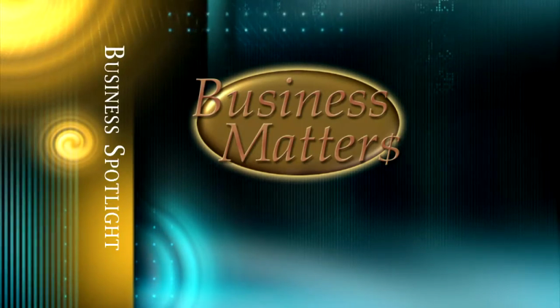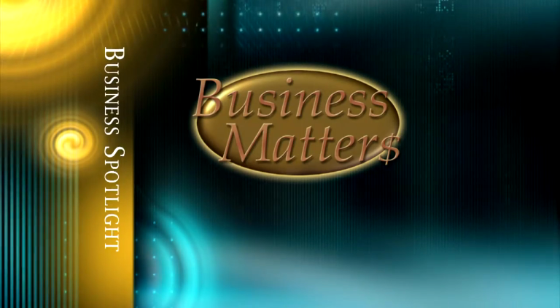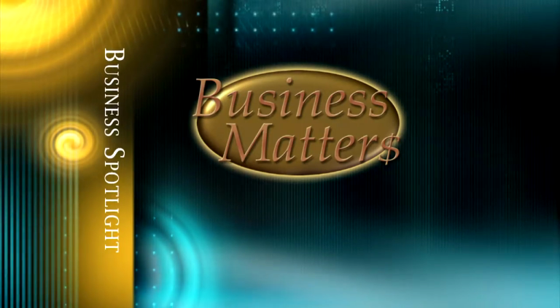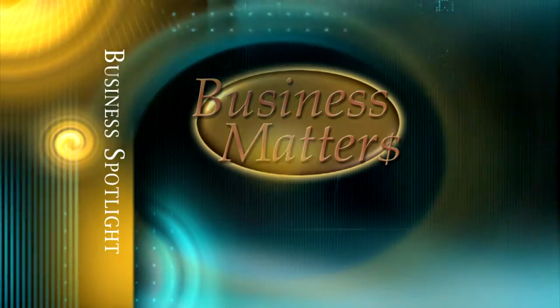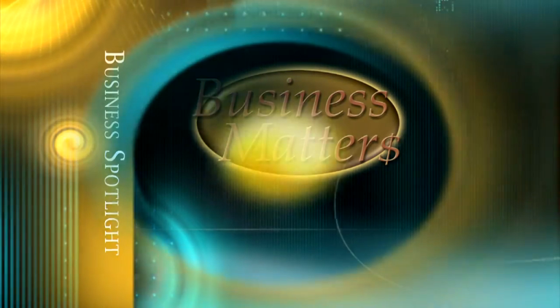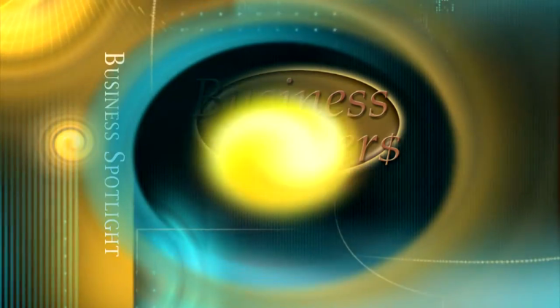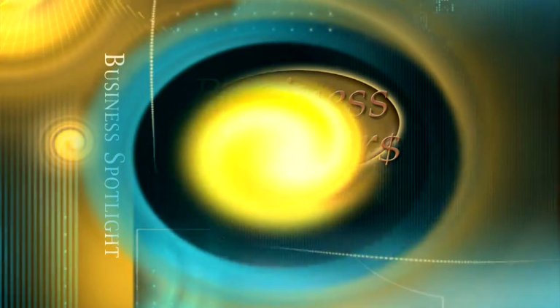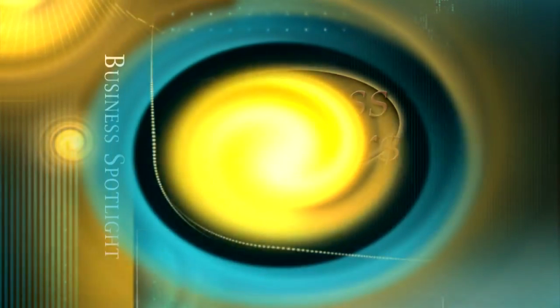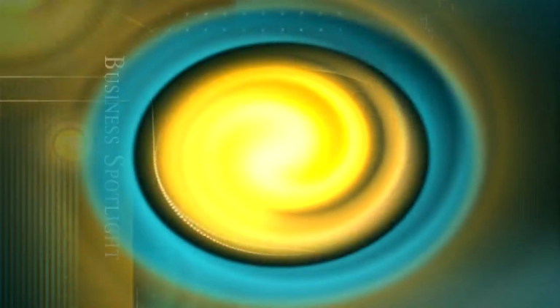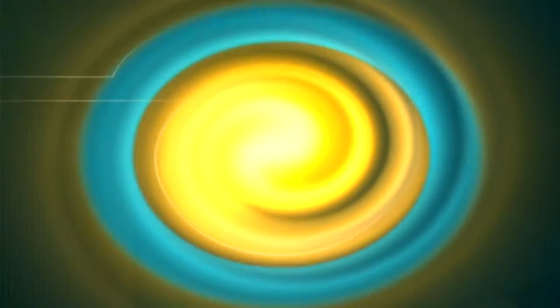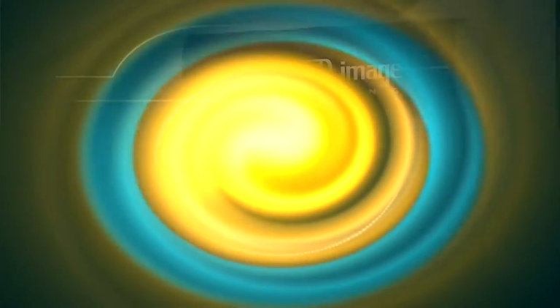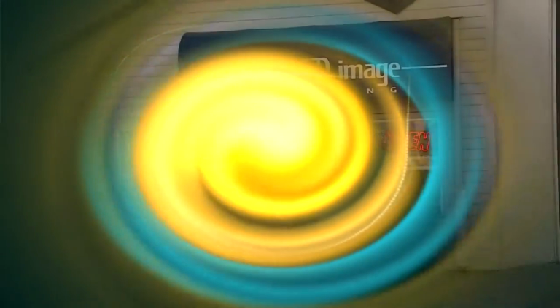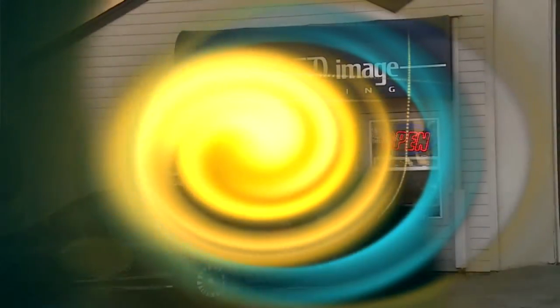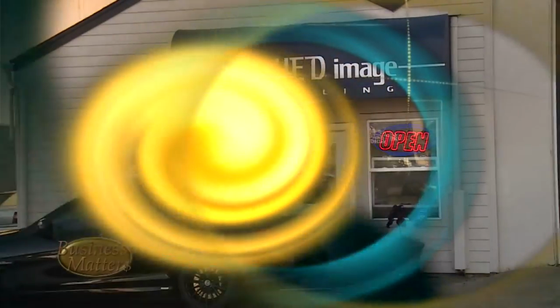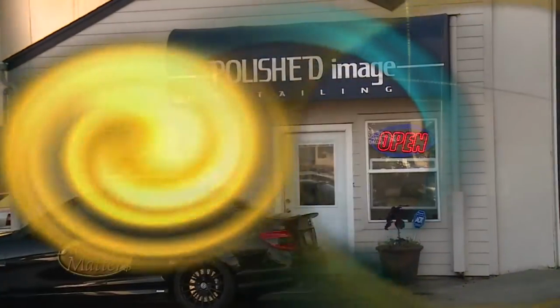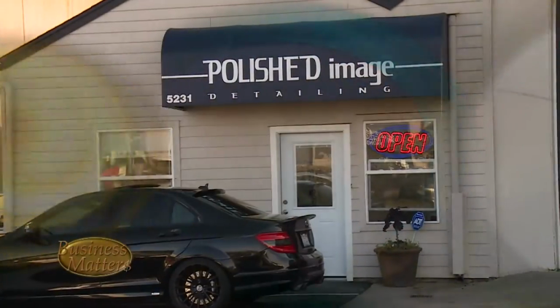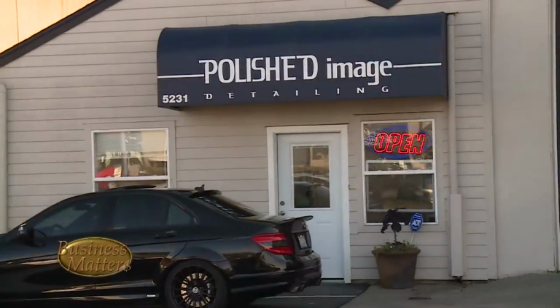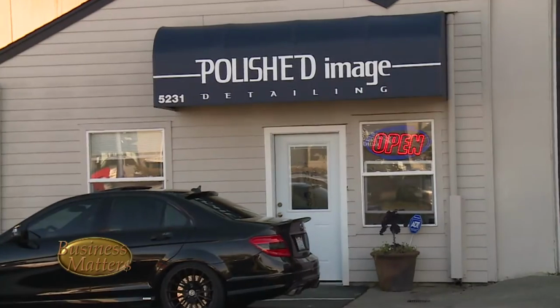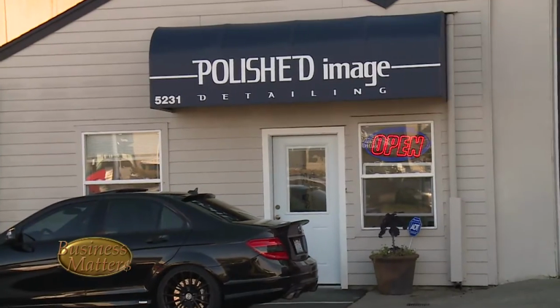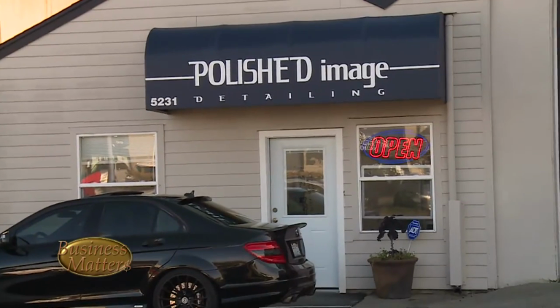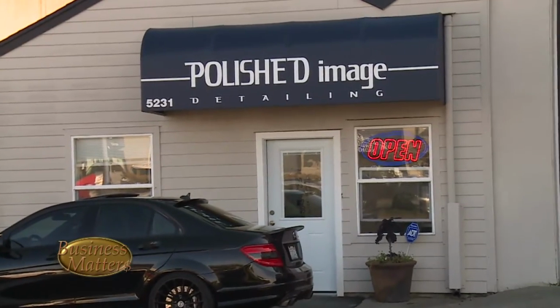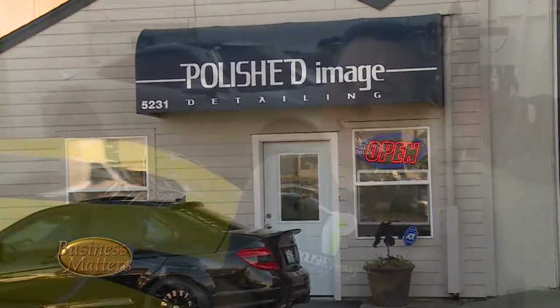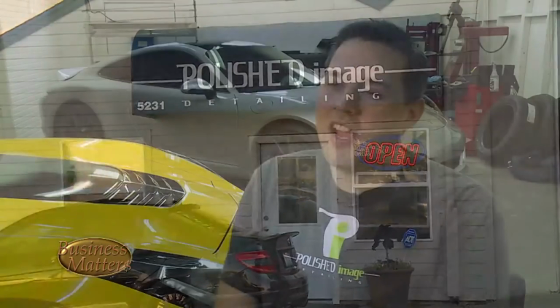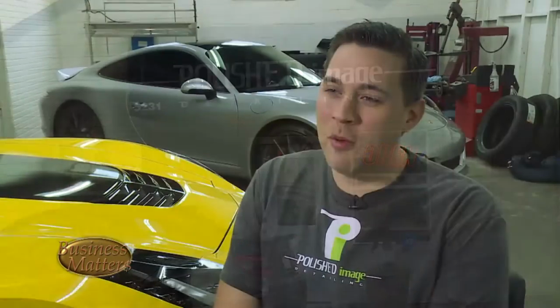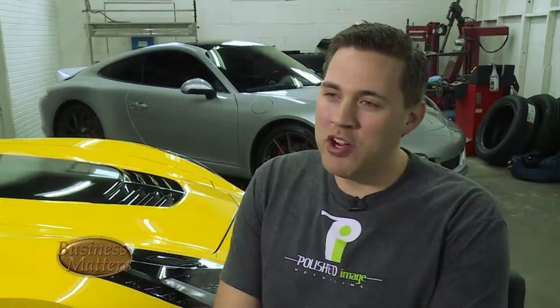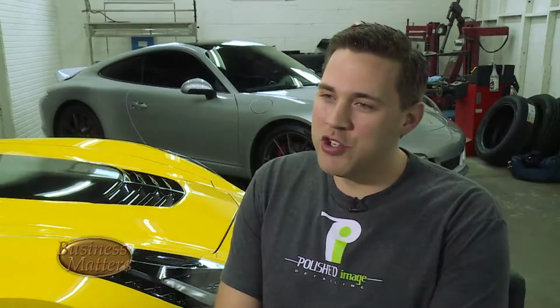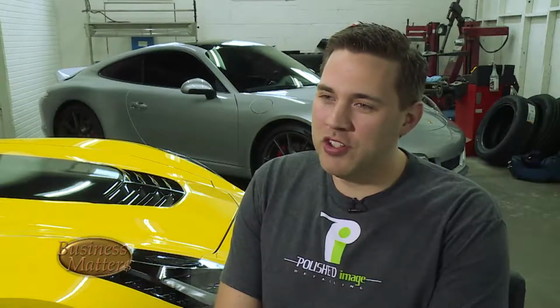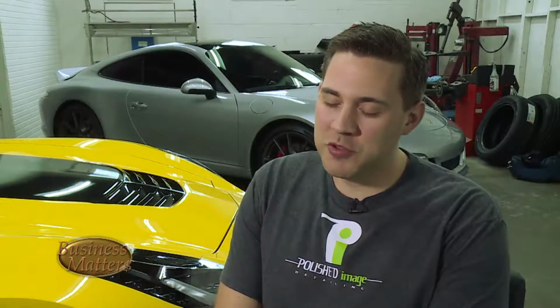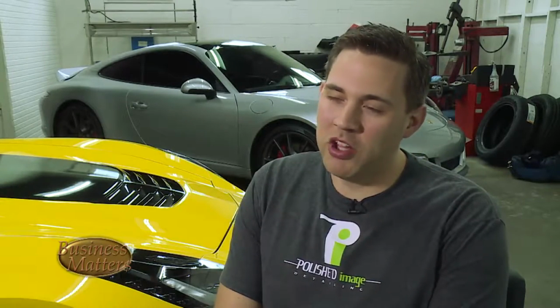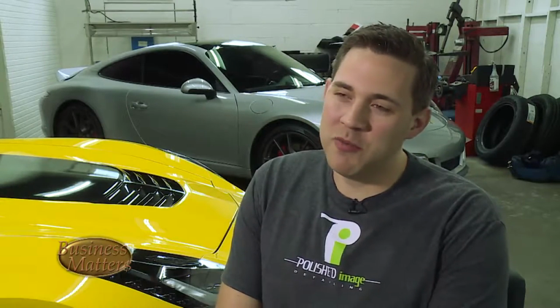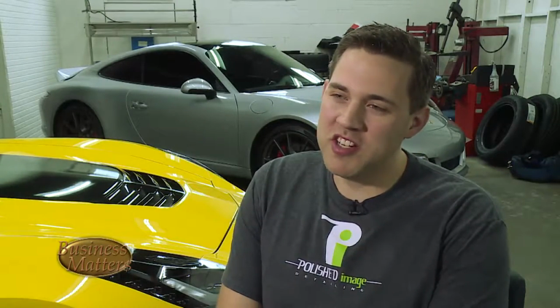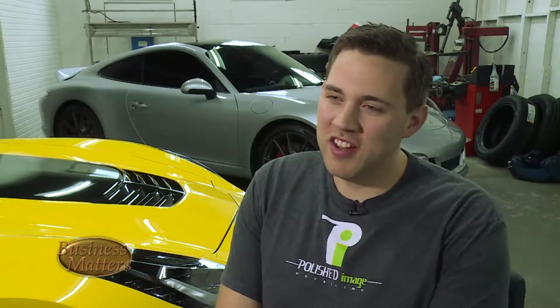Today in the spotlight, it's all in the details with Polished Image Detailing. Hi, I'm Brian Churchill. This is Polished Image Detailing.